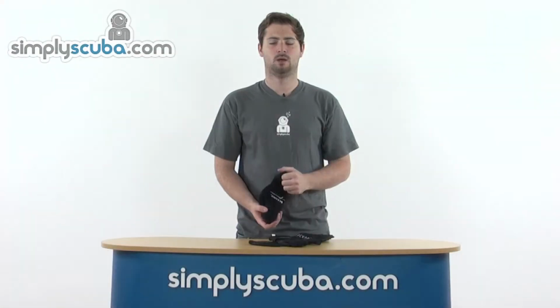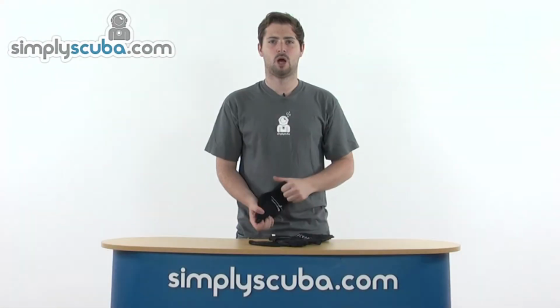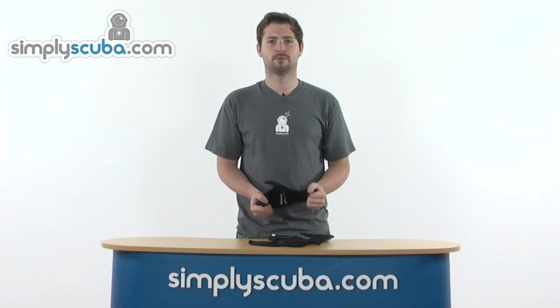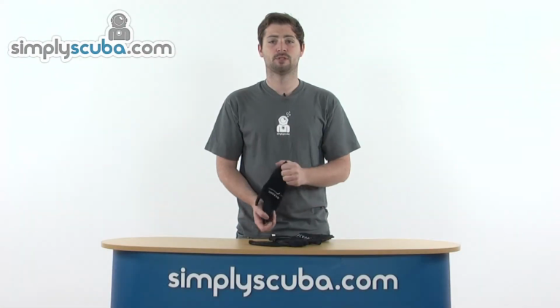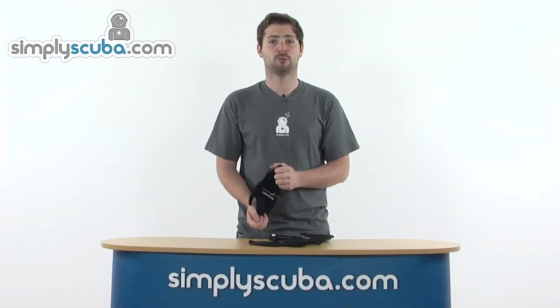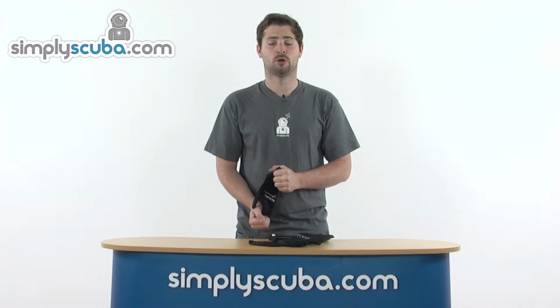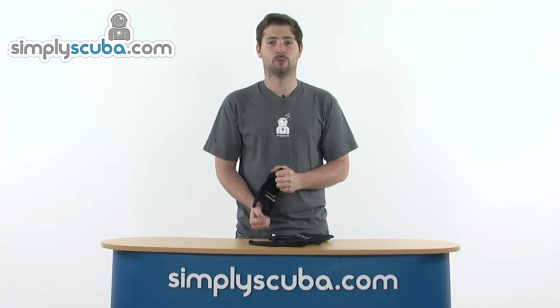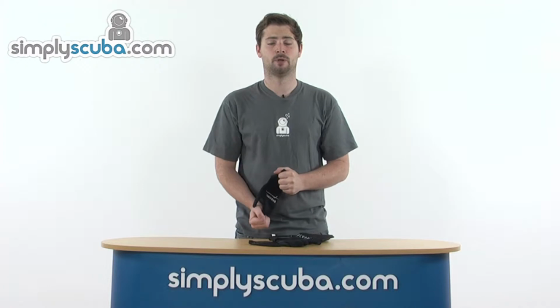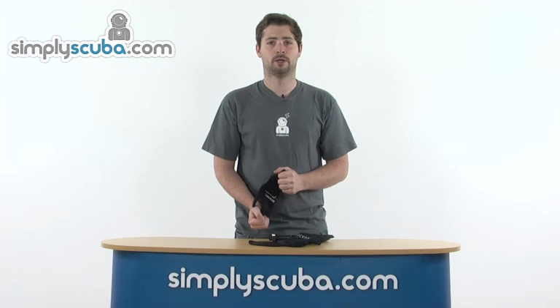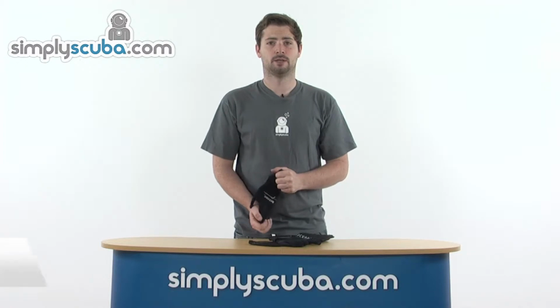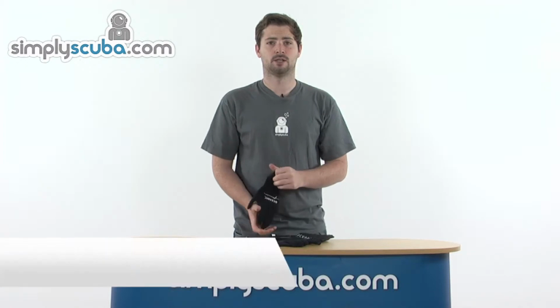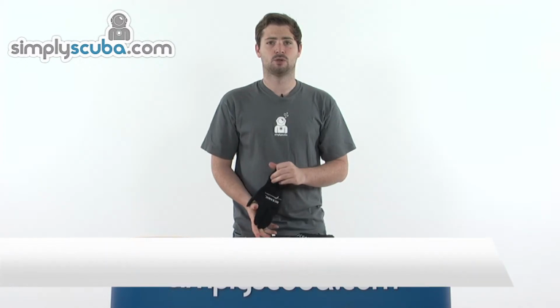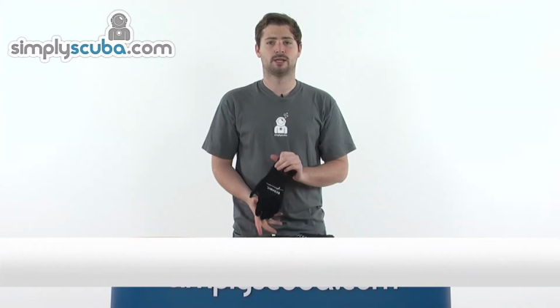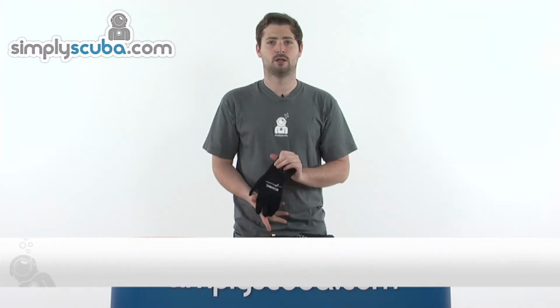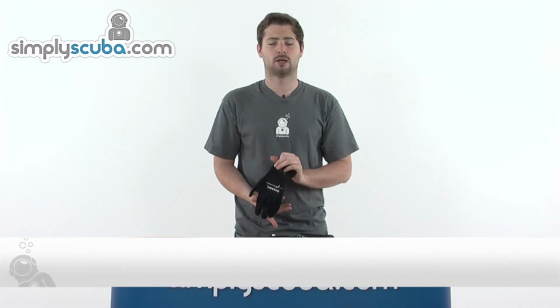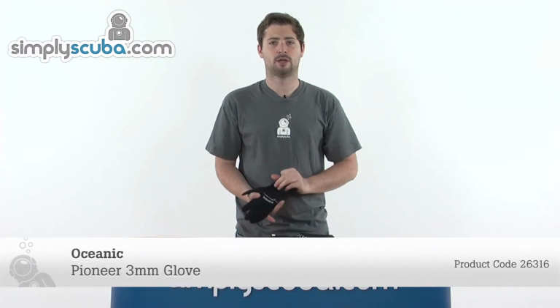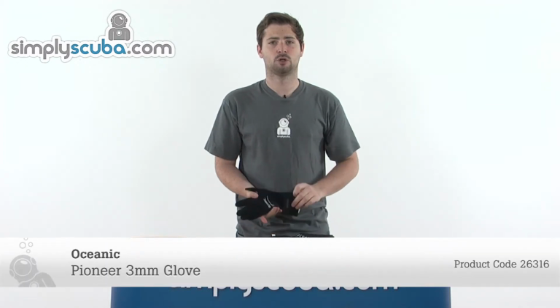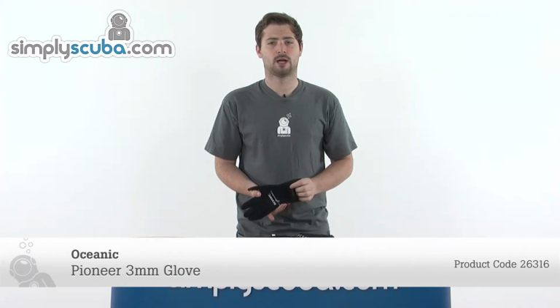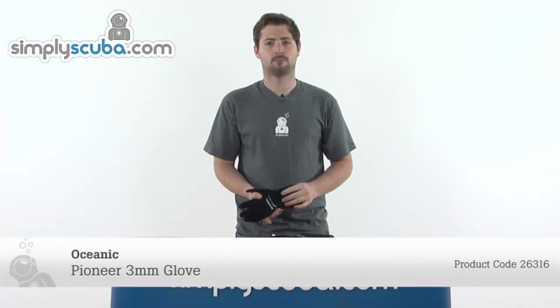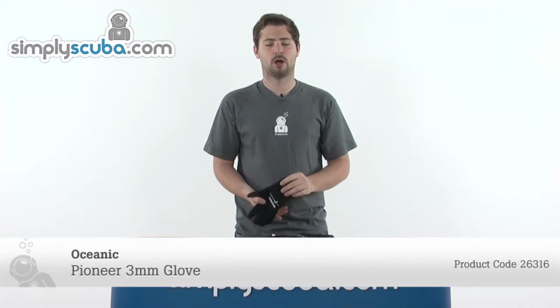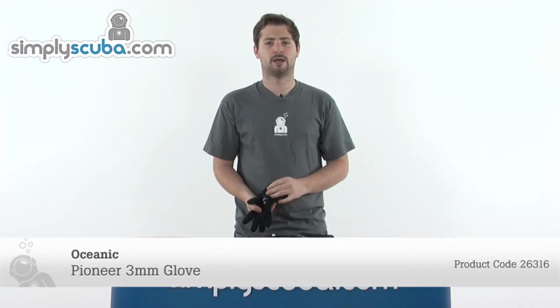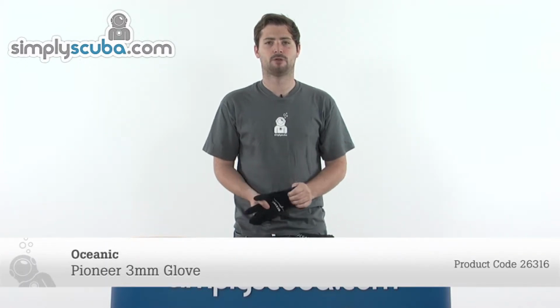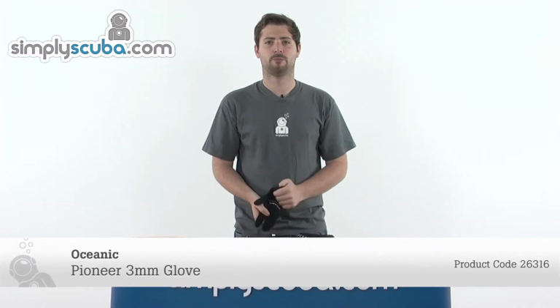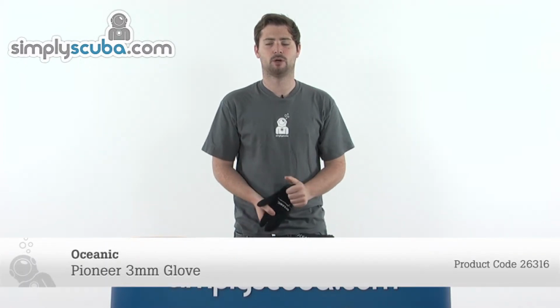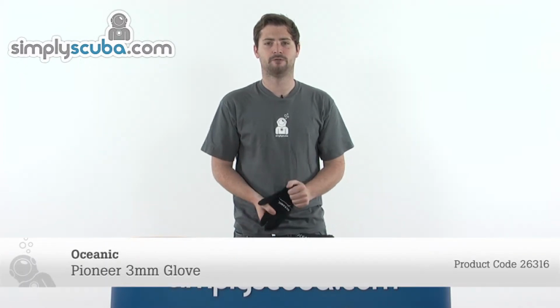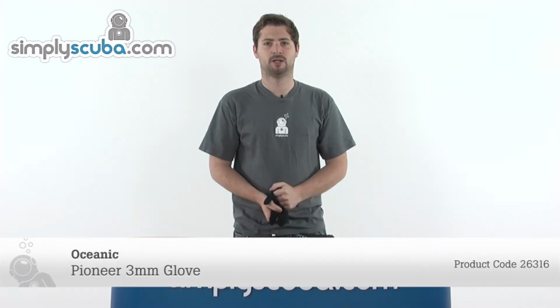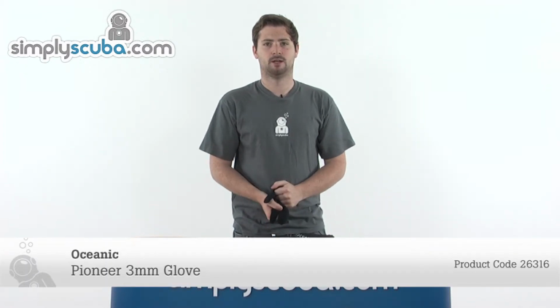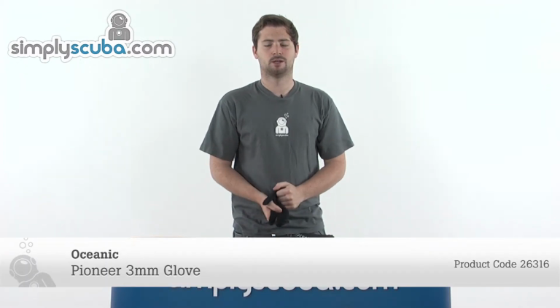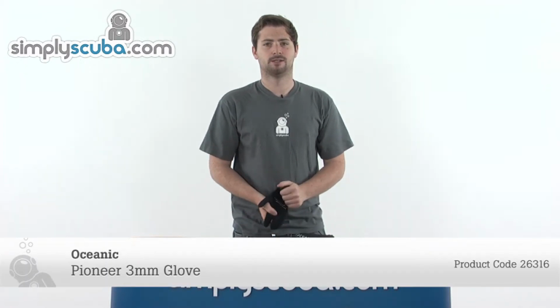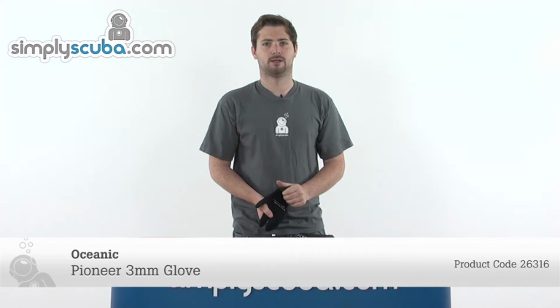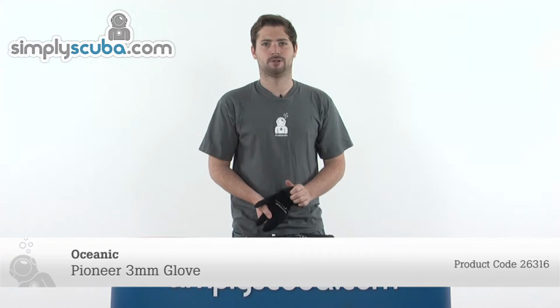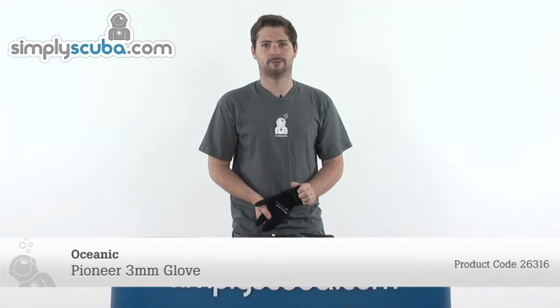Hi, welcome to SimplyScuba.com. In this session we're taking a look at the Oceanic Pioneer 3mm glove. Let's go ahead and take a closer look.